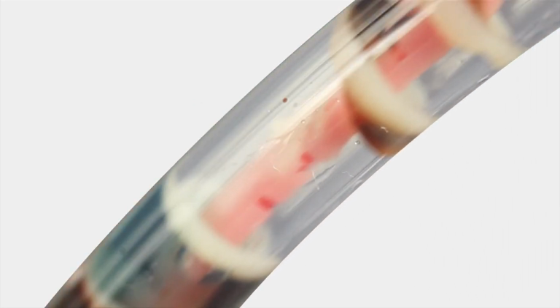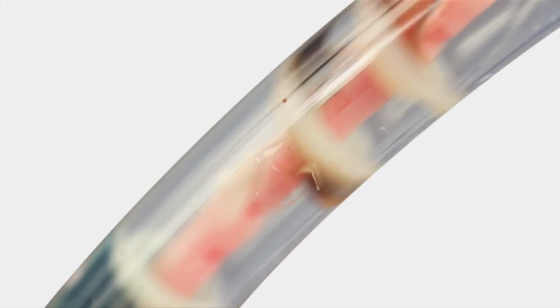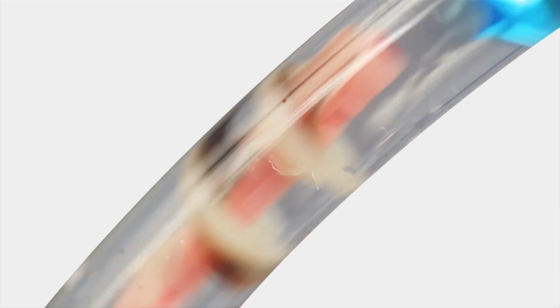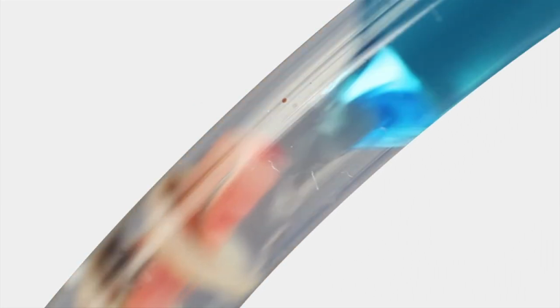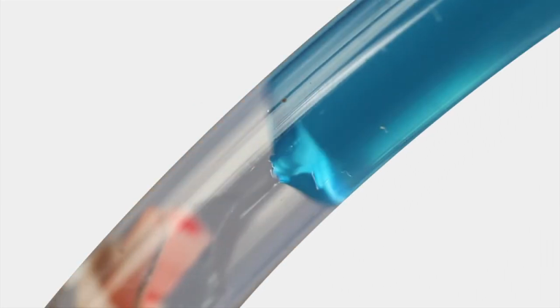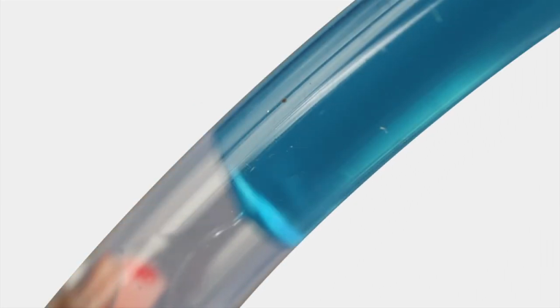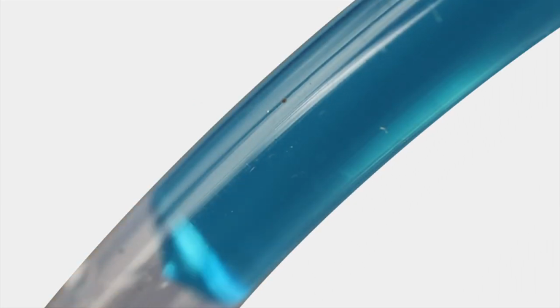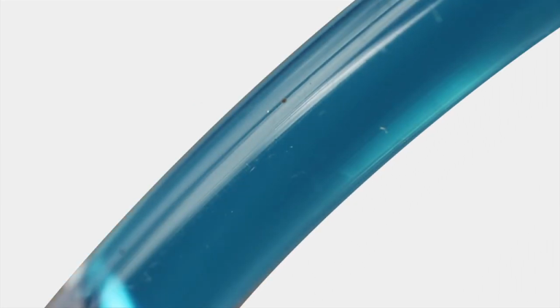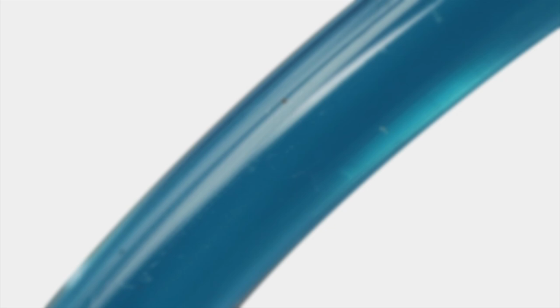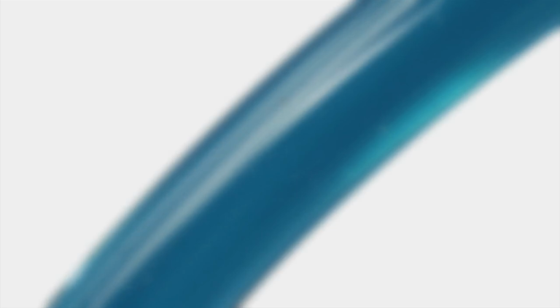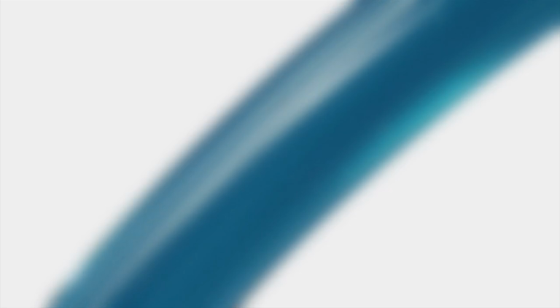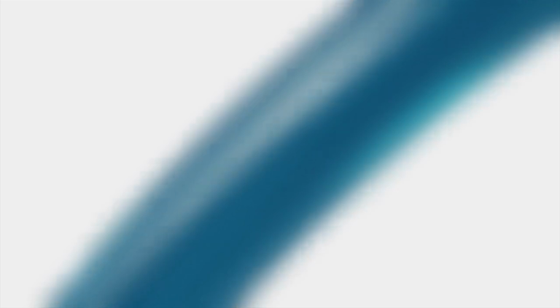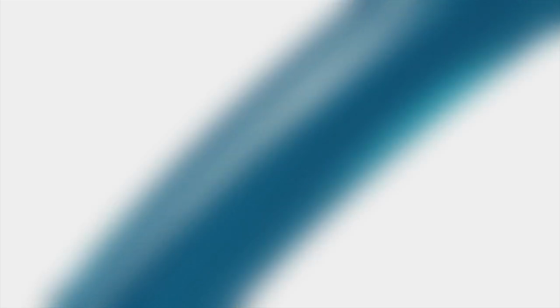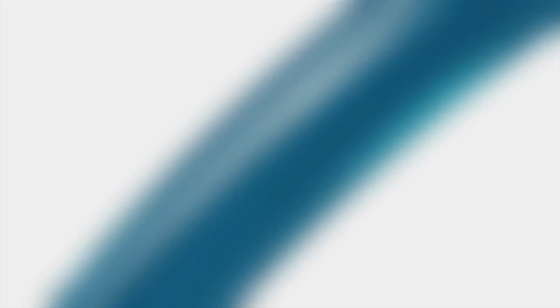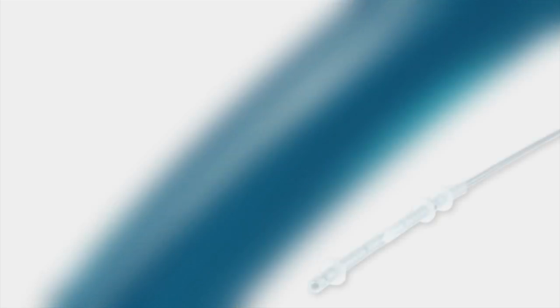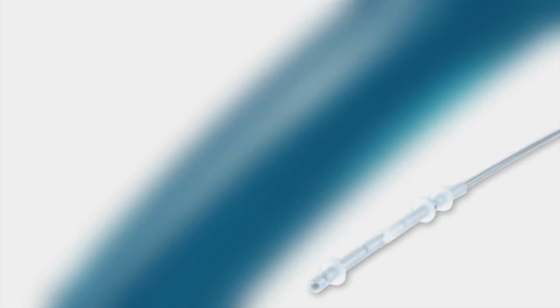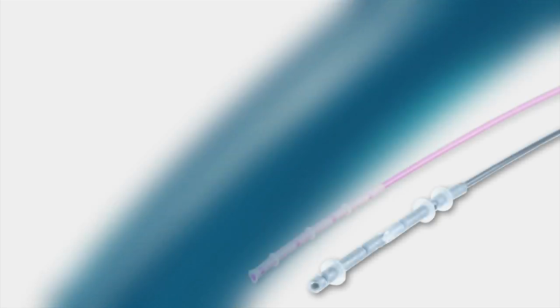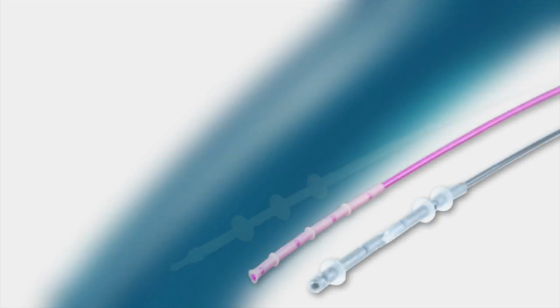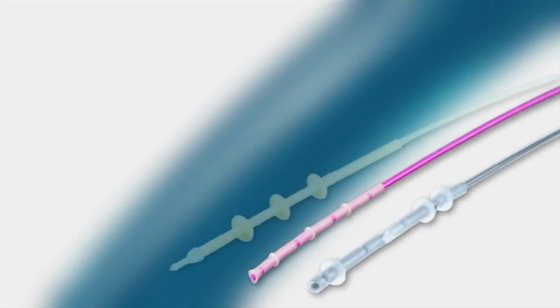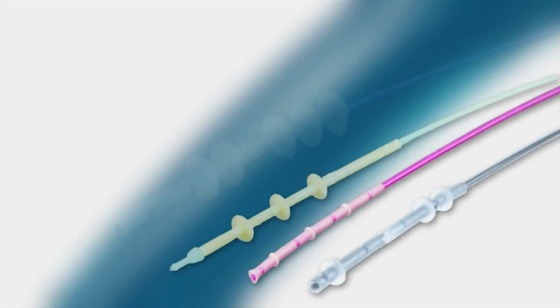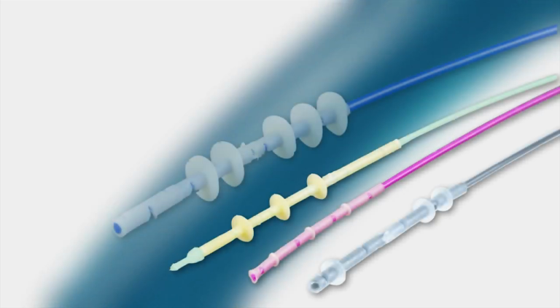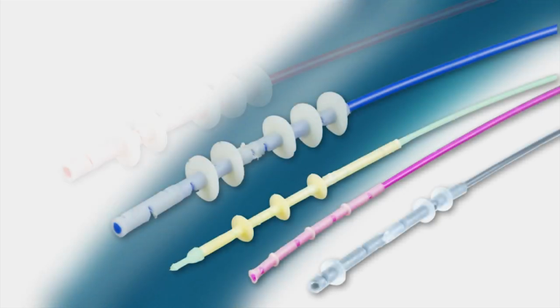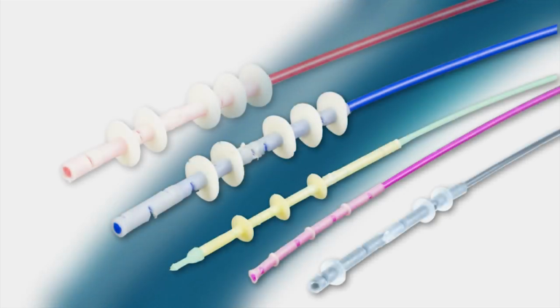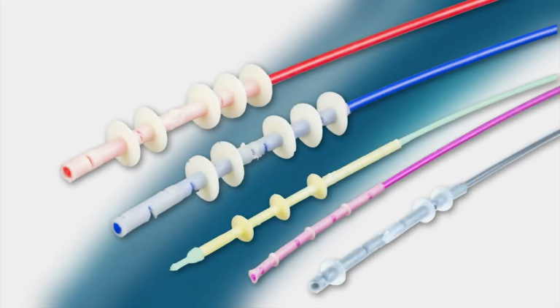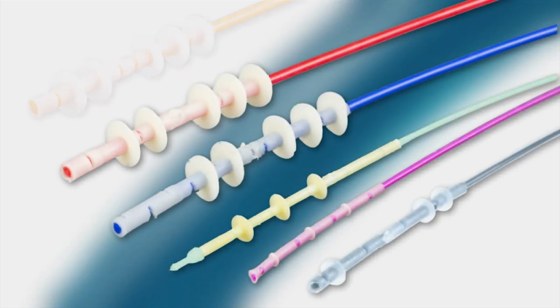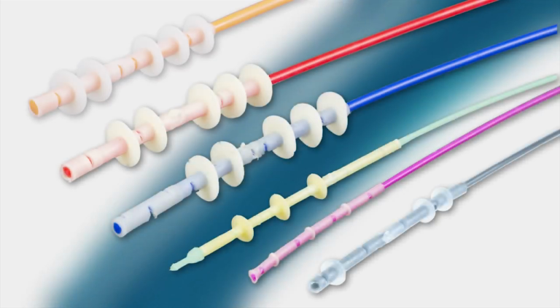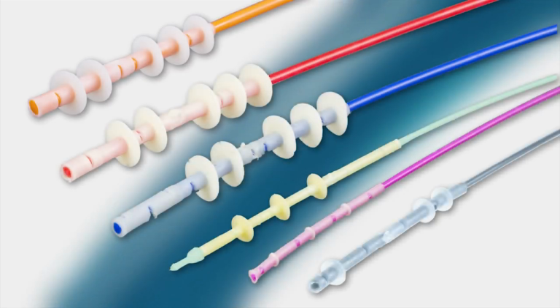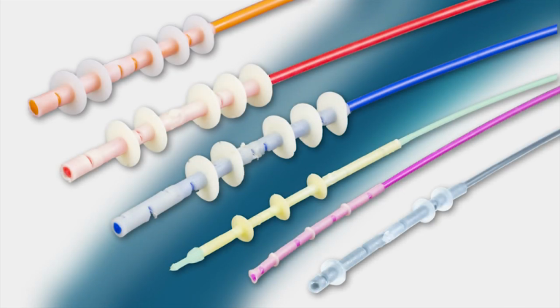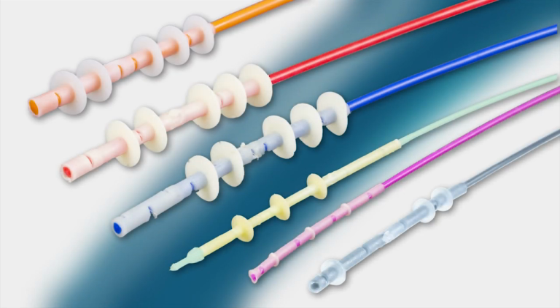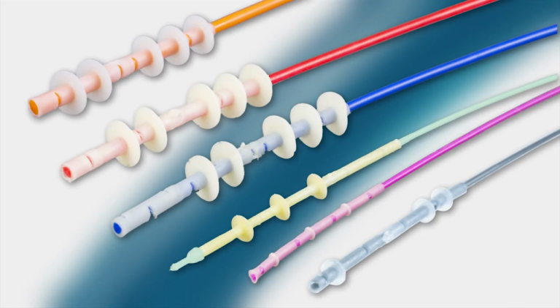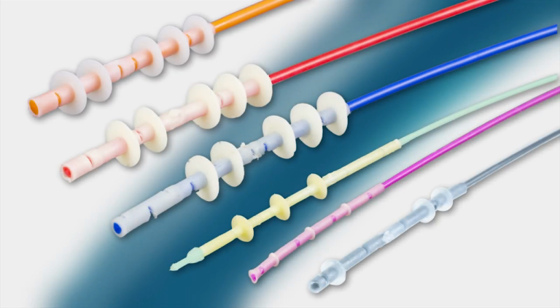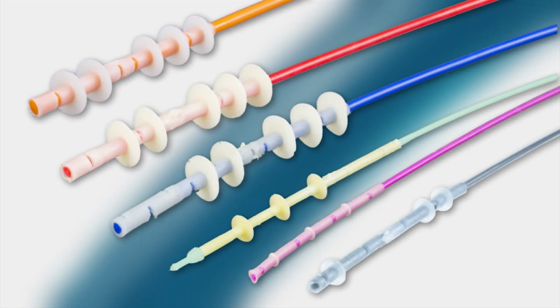The pull-through cleaning brush range covers channel sizes from one millimetre to eight millimetres.